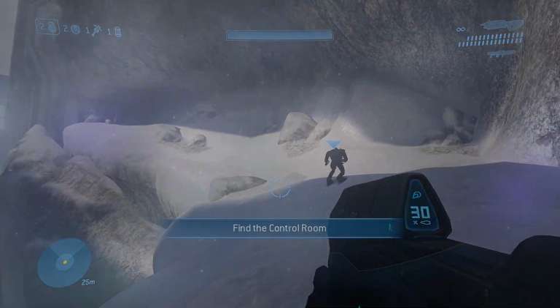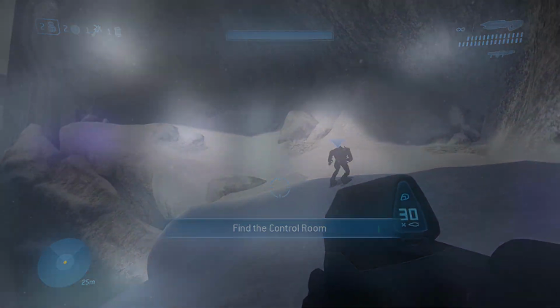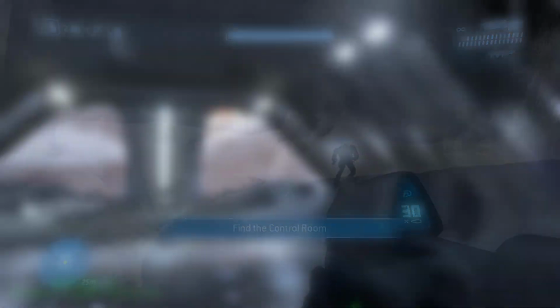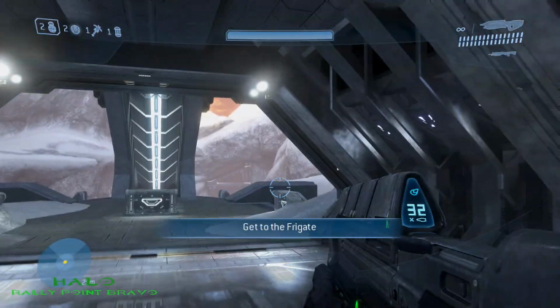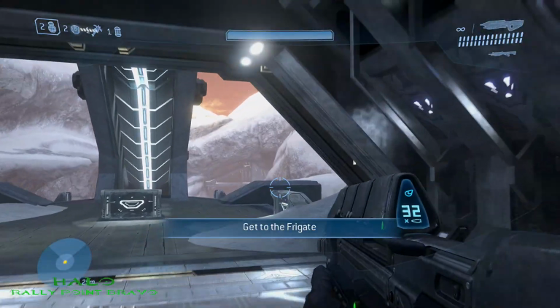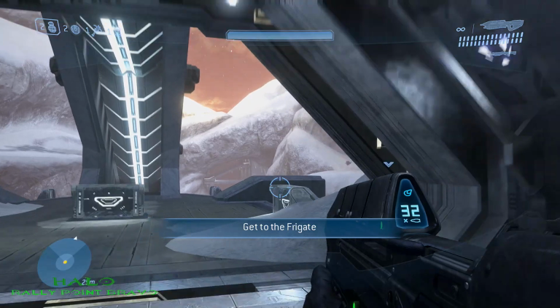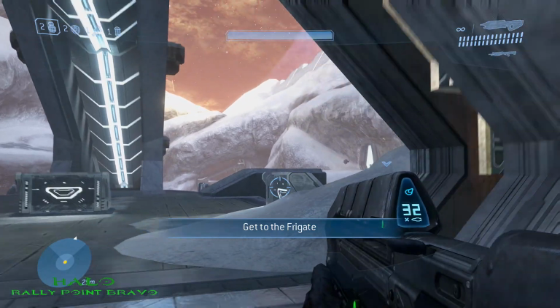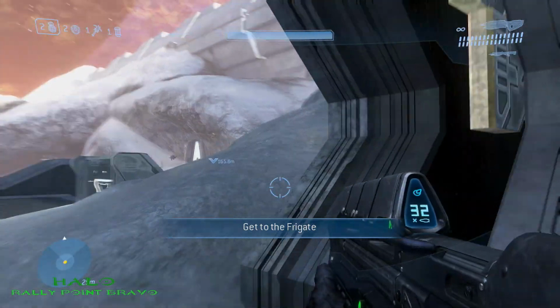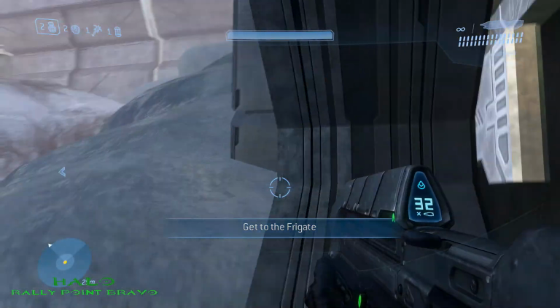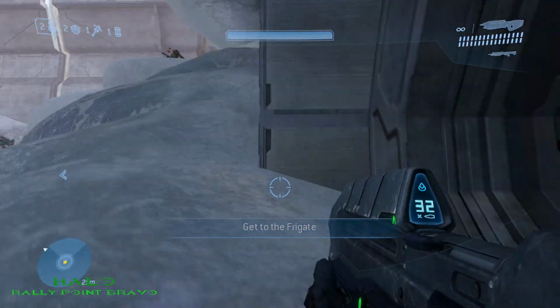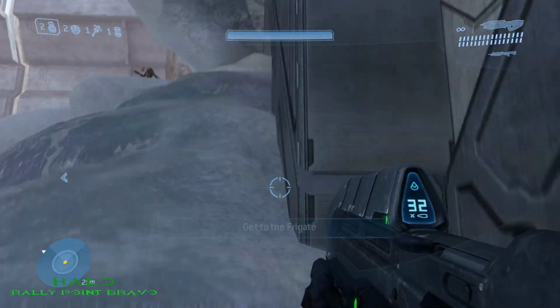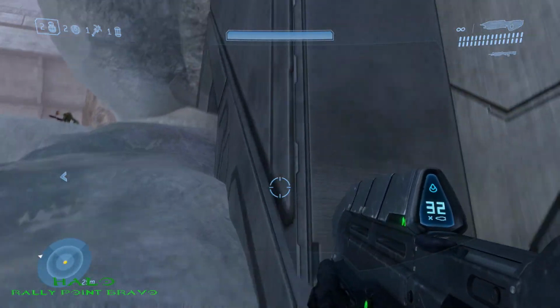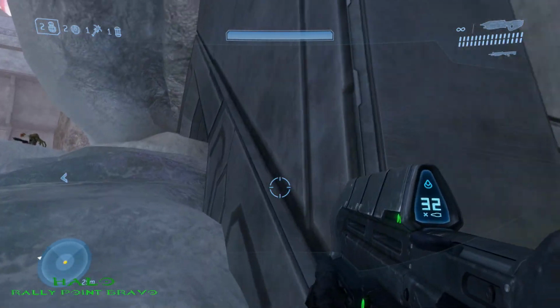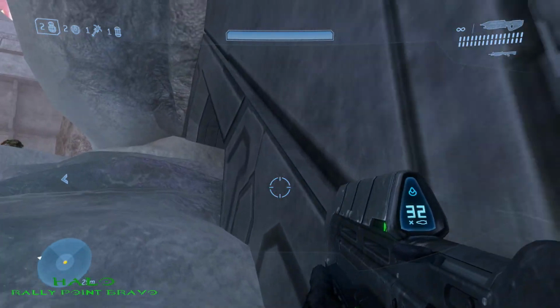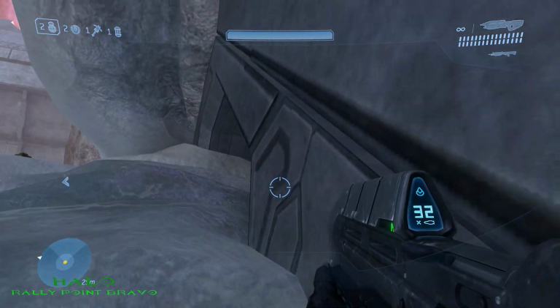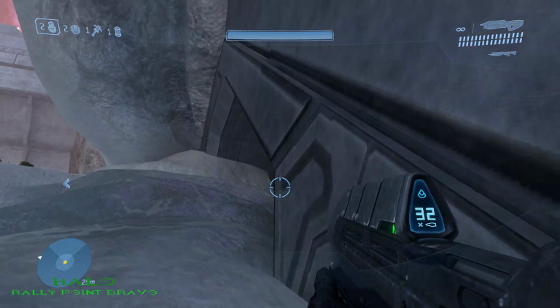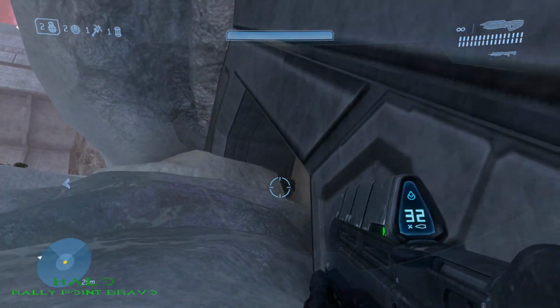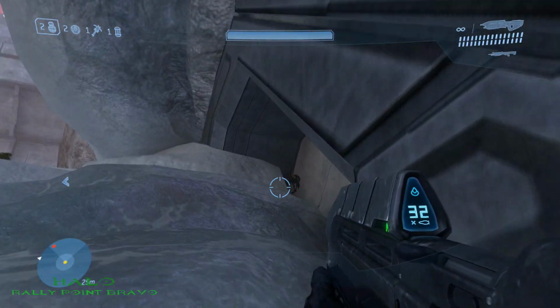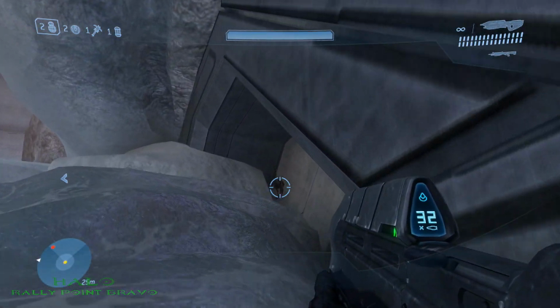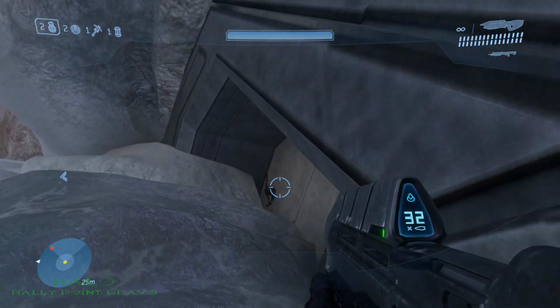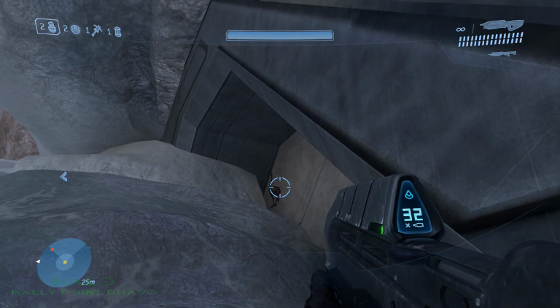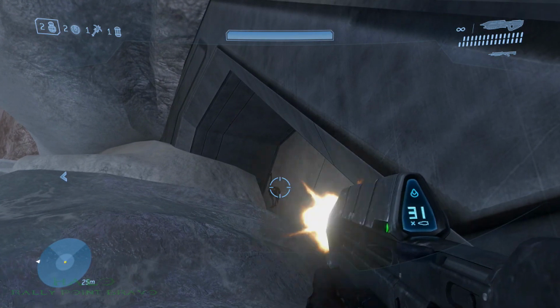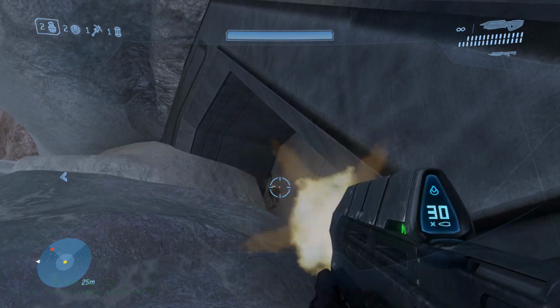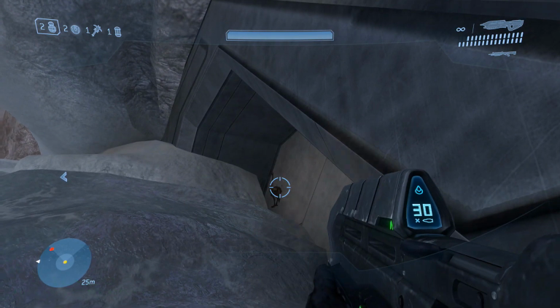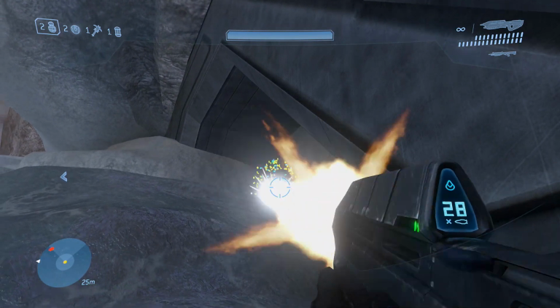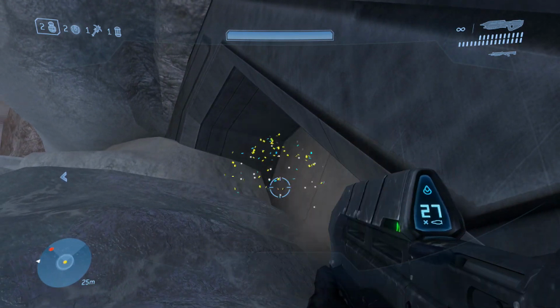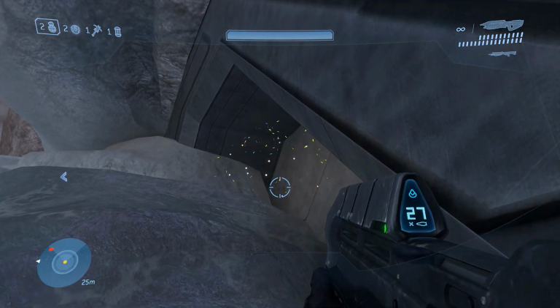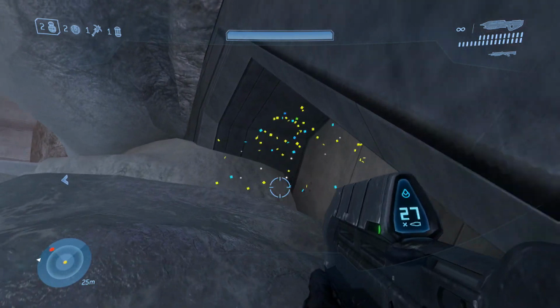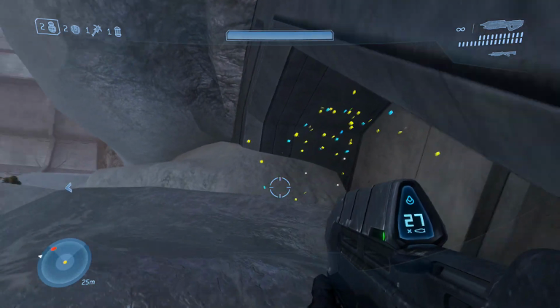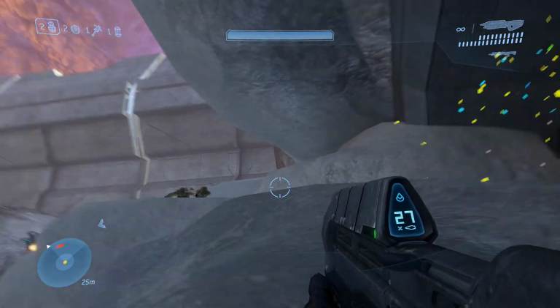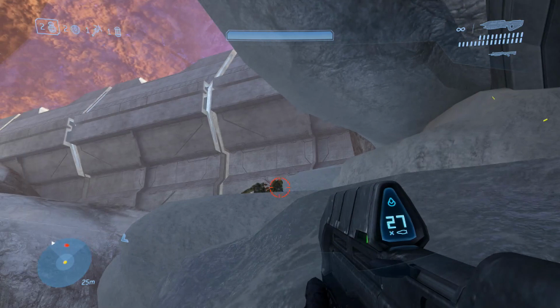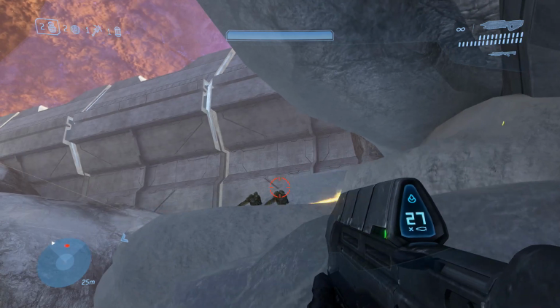The second MOA on Halo is located at Rally Point Bravo. Once you exit the command center, look to your right and you'll see it right there.